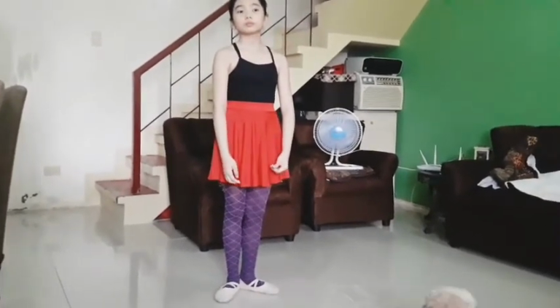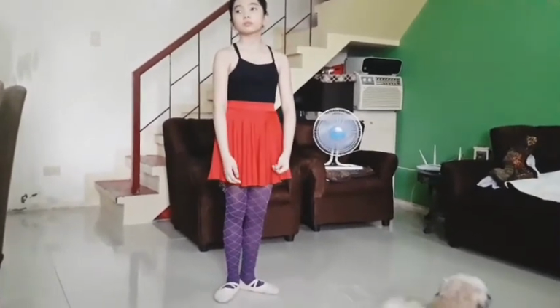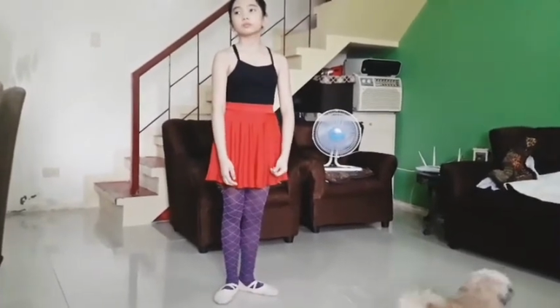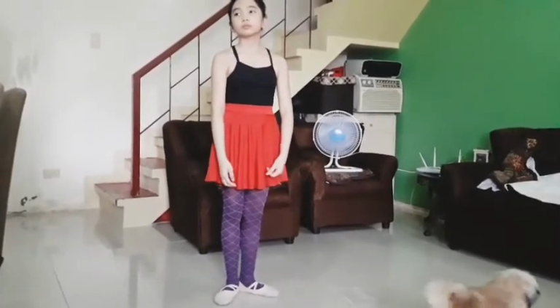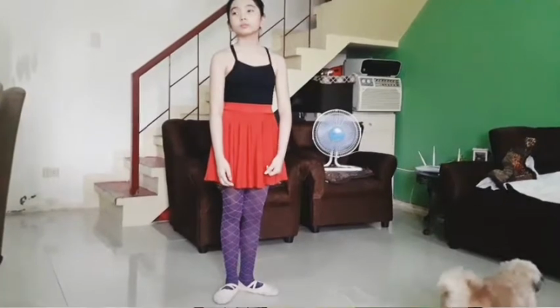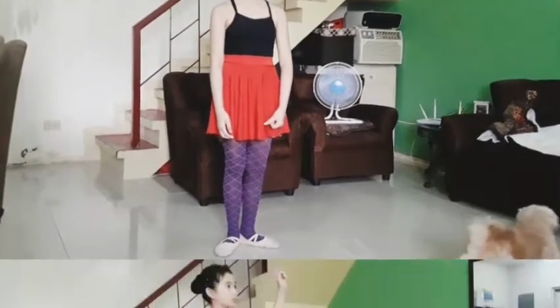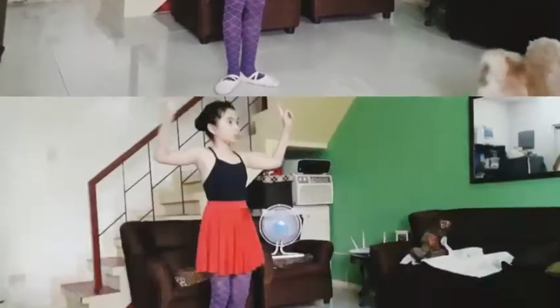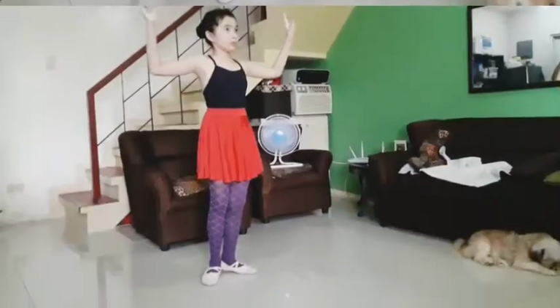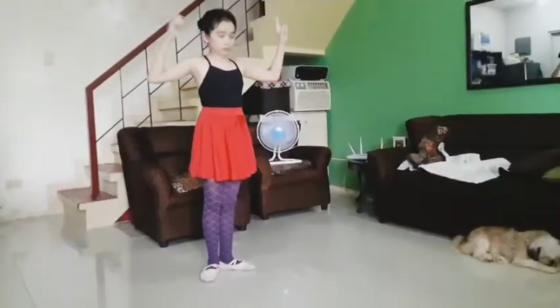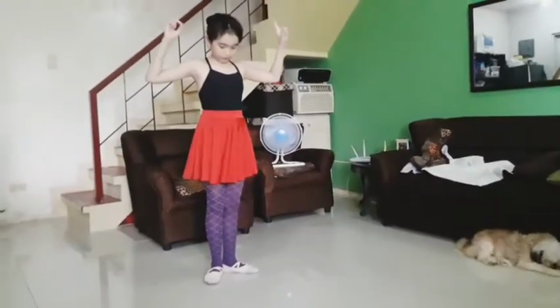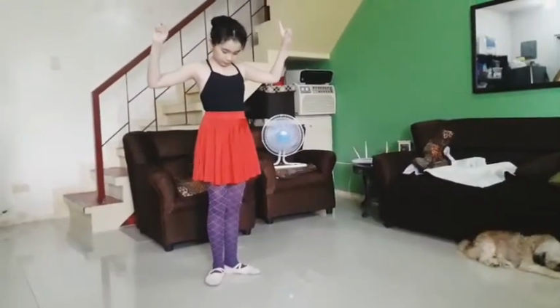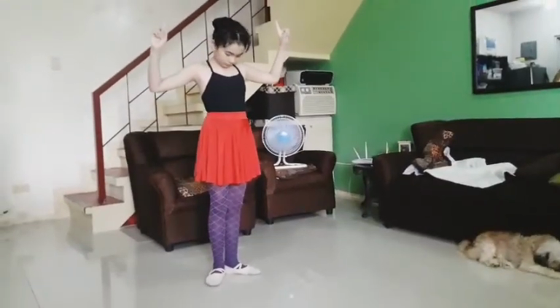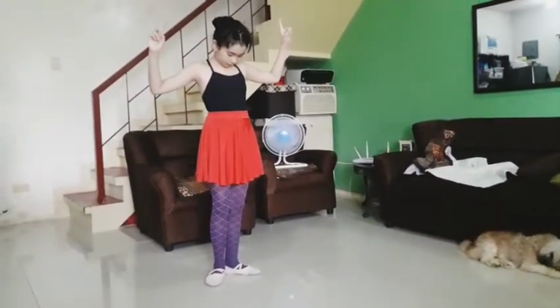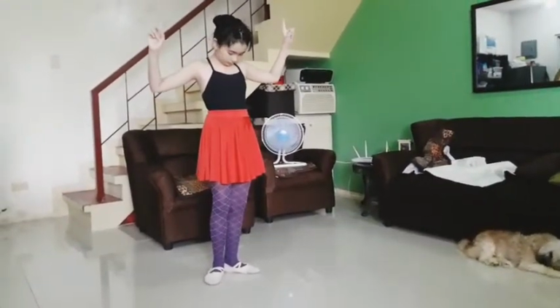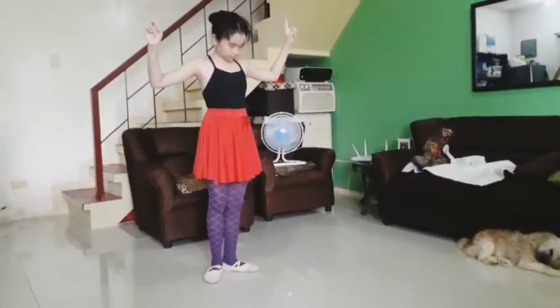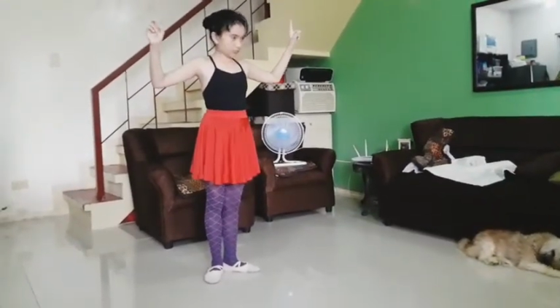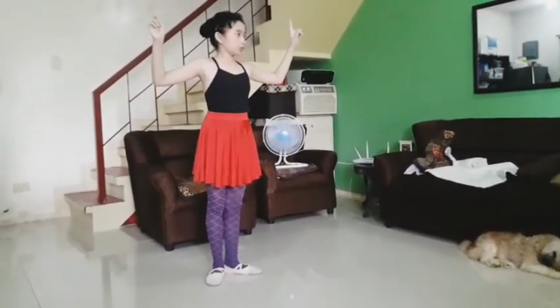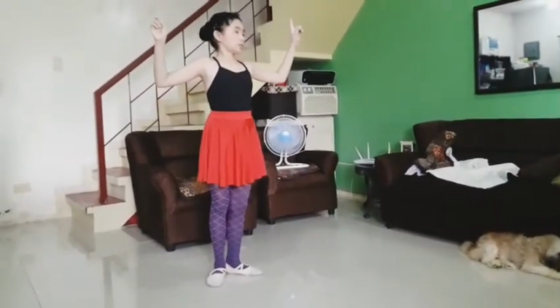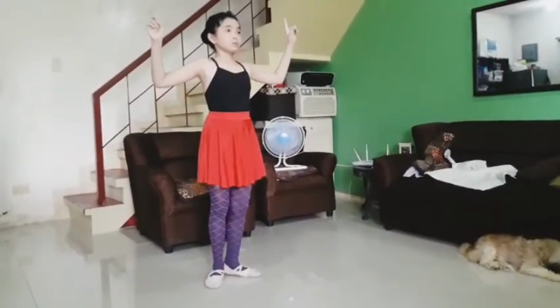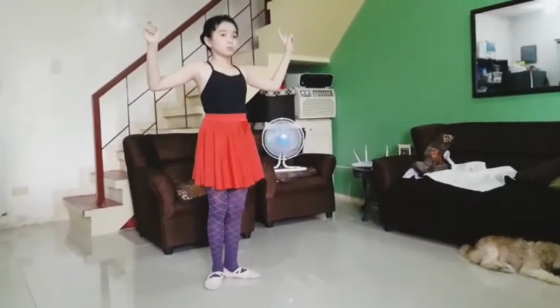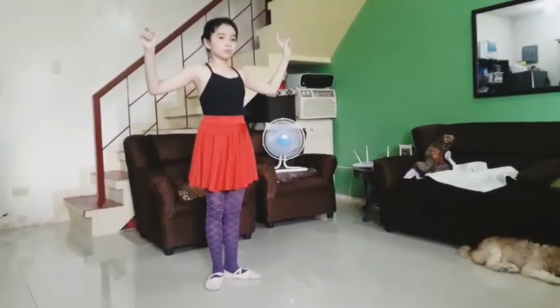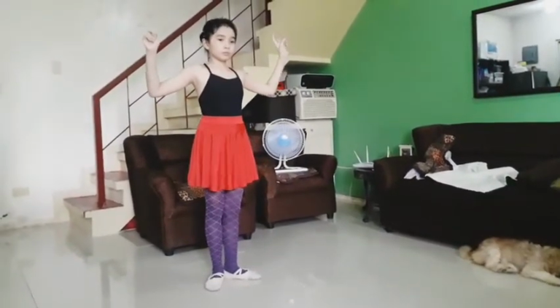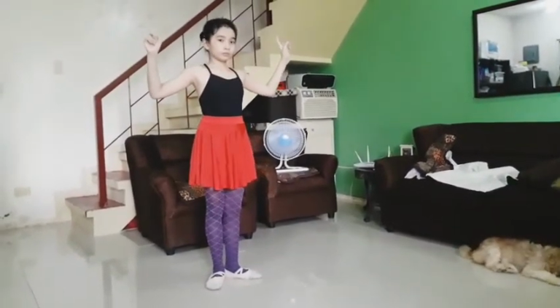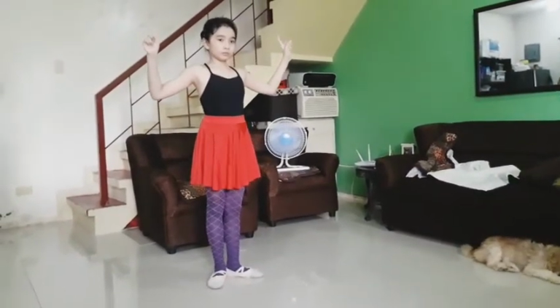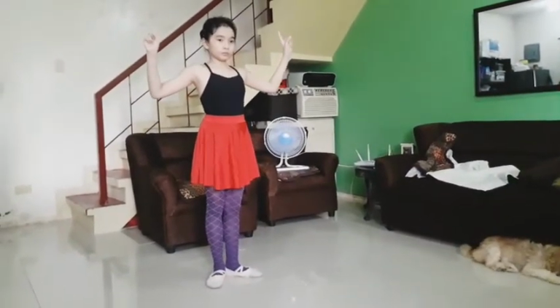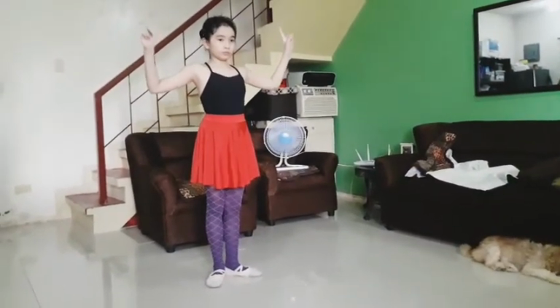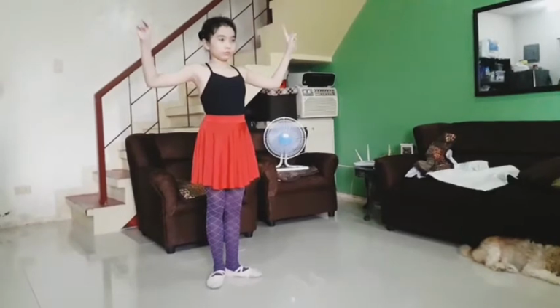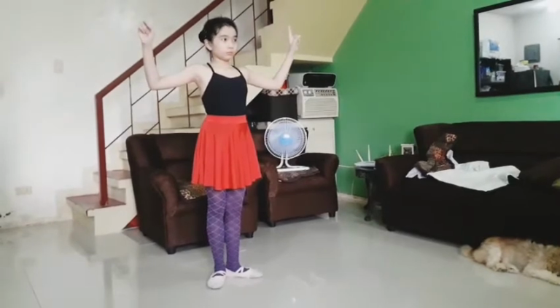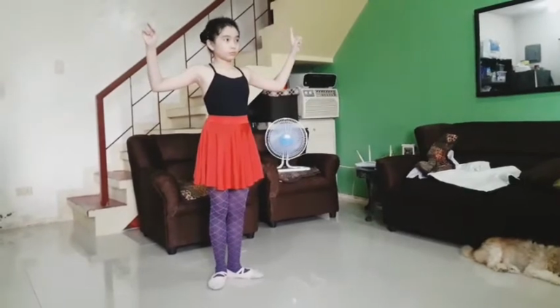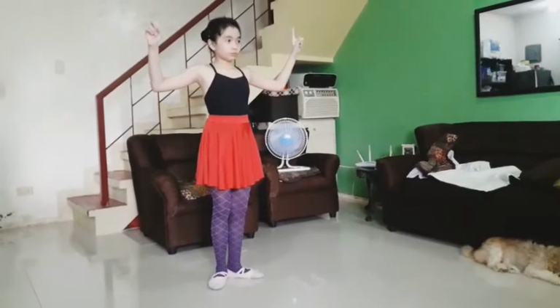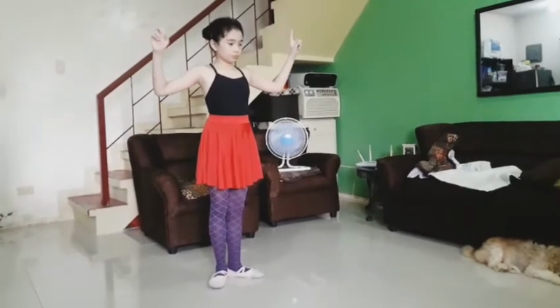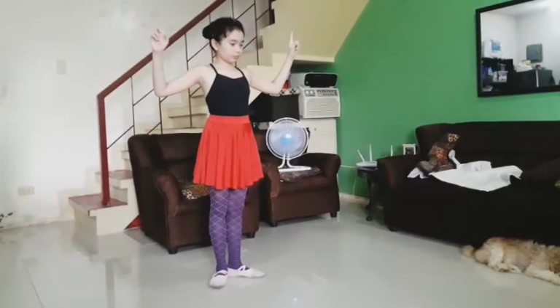Okay, now it's time for my another favorite — the Chinese dance.